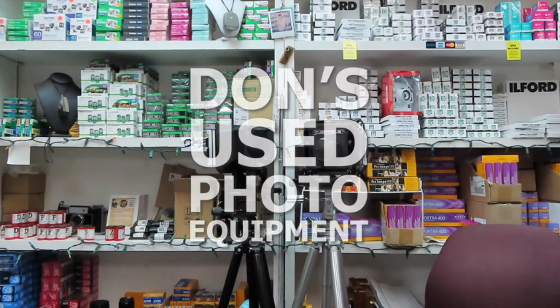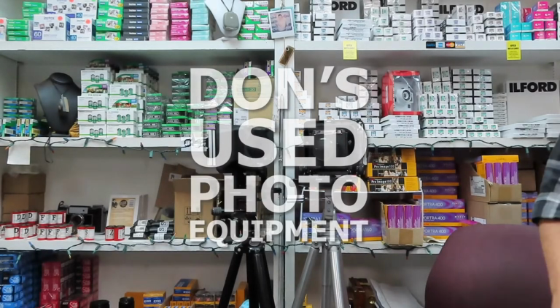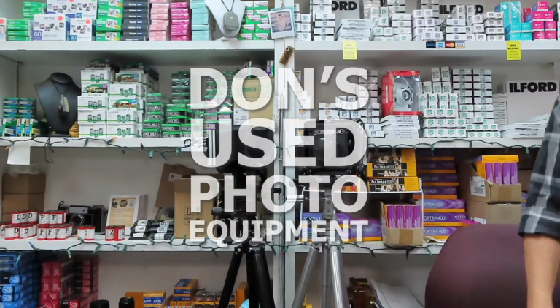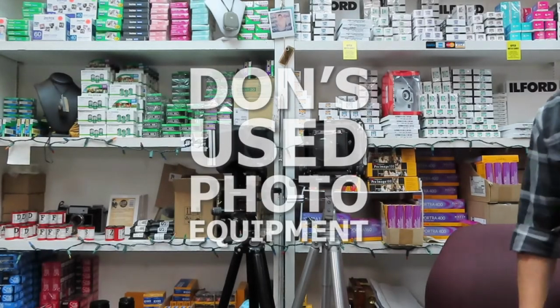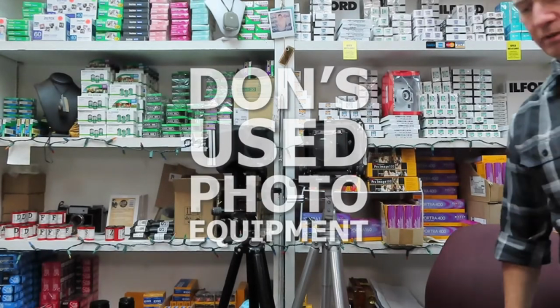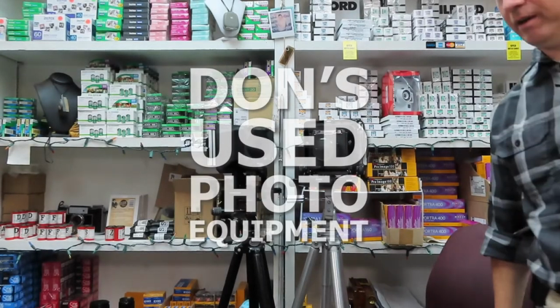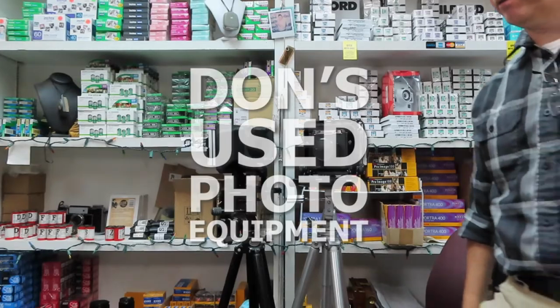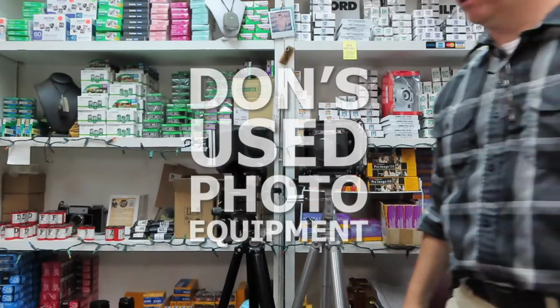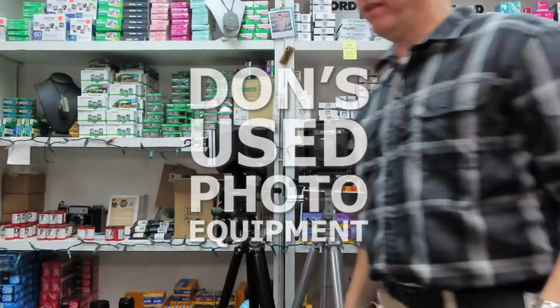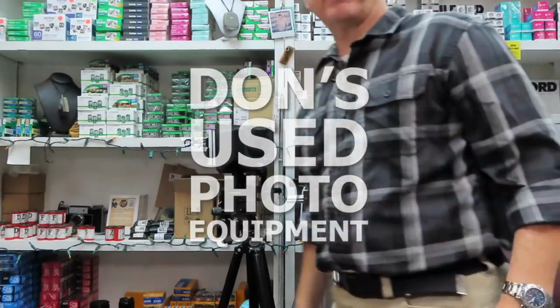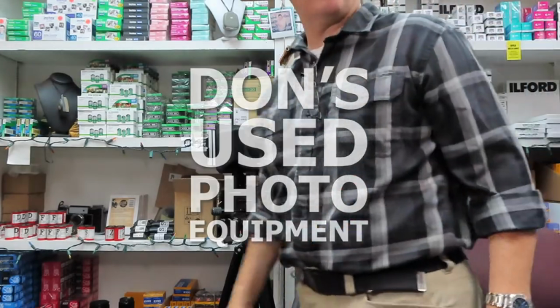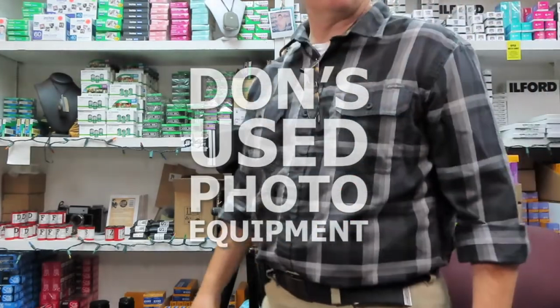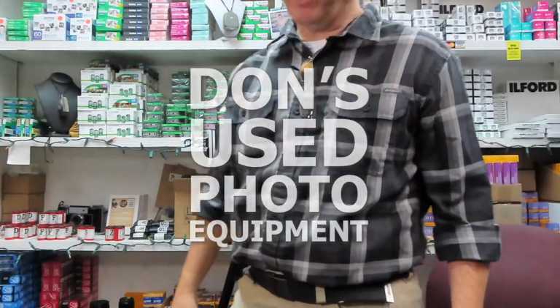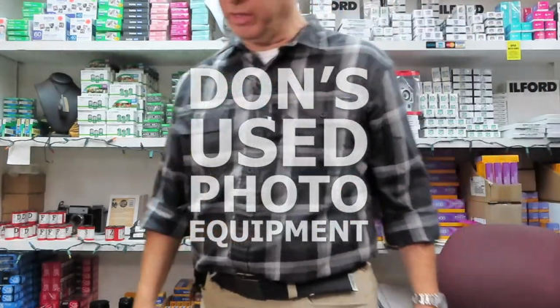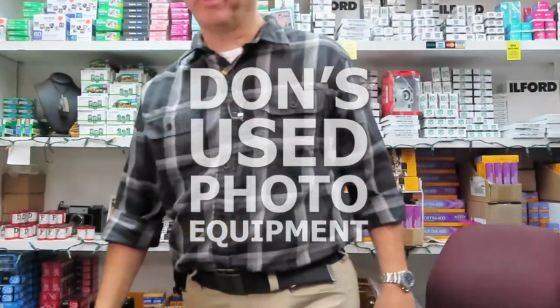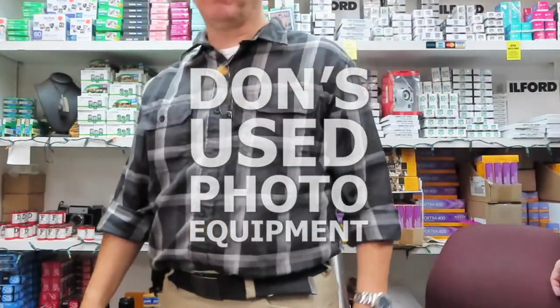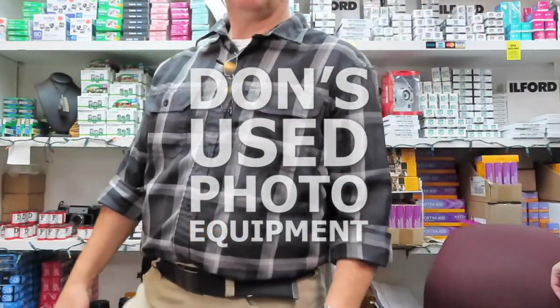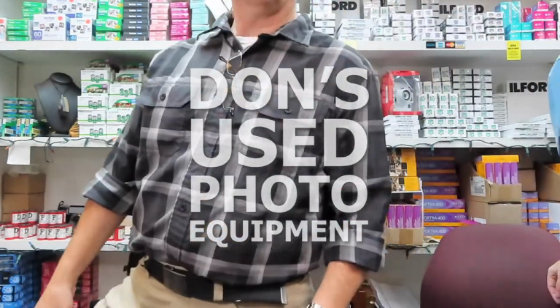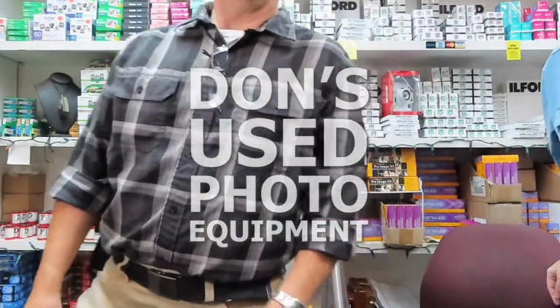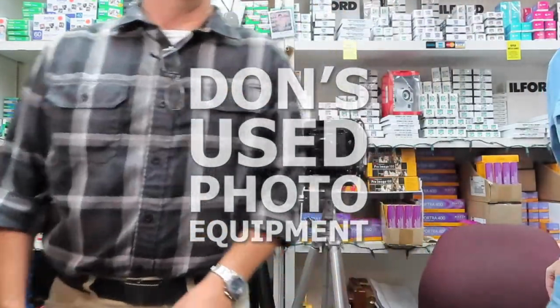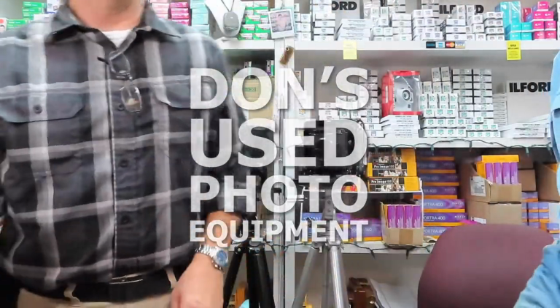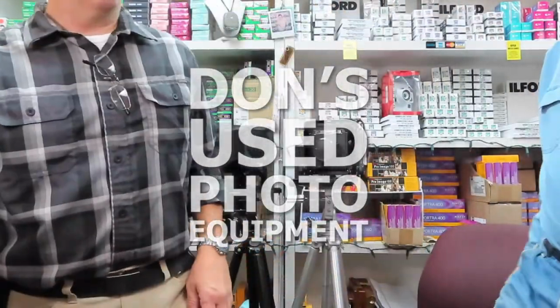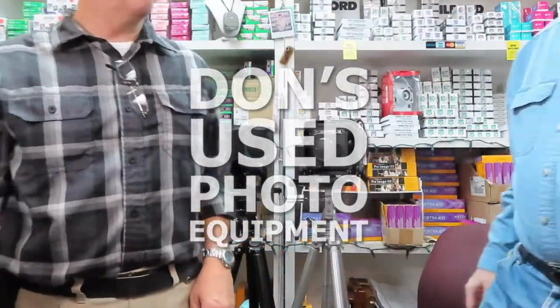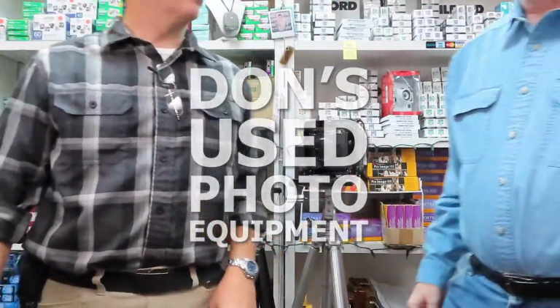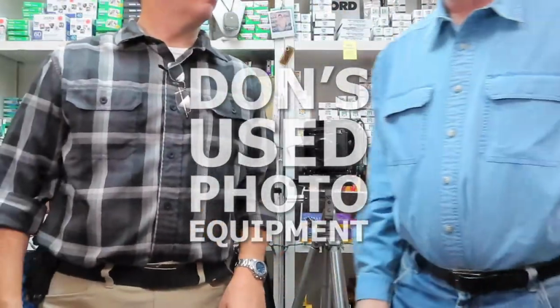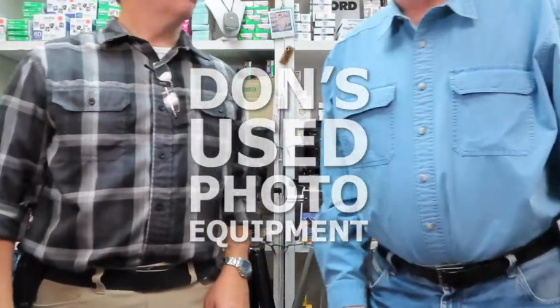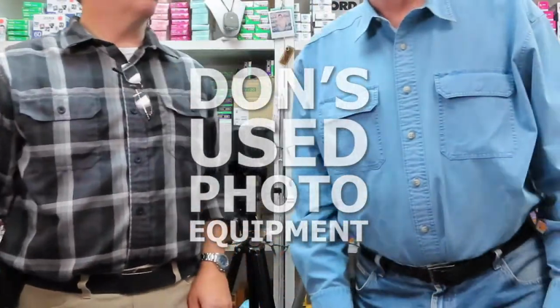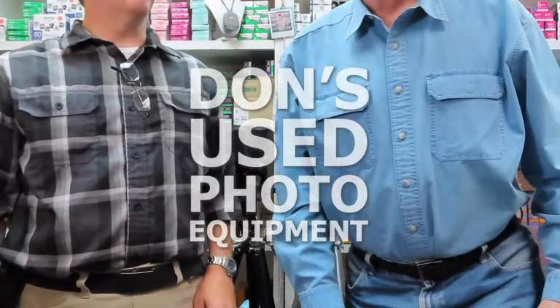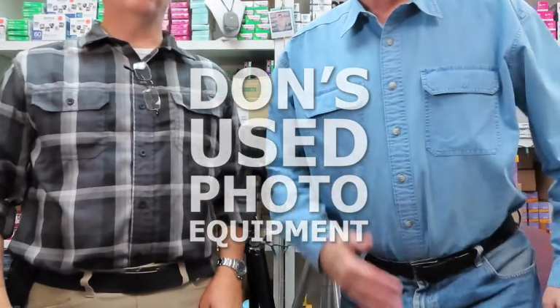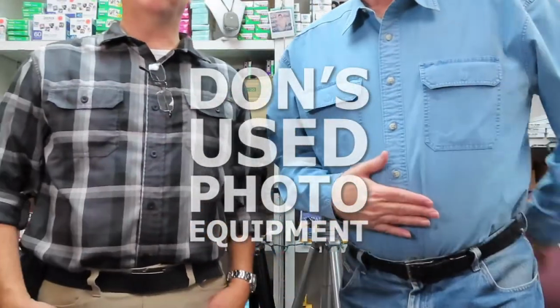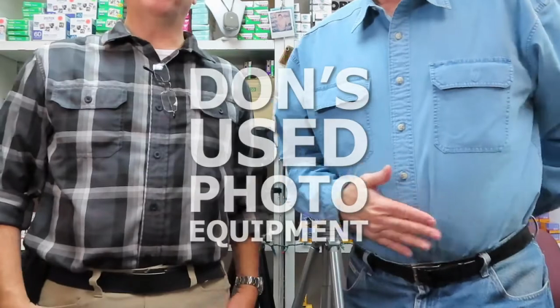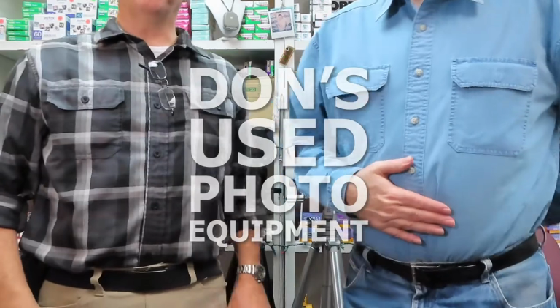I'm going to stop kicking stuff. Hey, that's an F100. Don't step on that. It's strong. It's a tough camera.